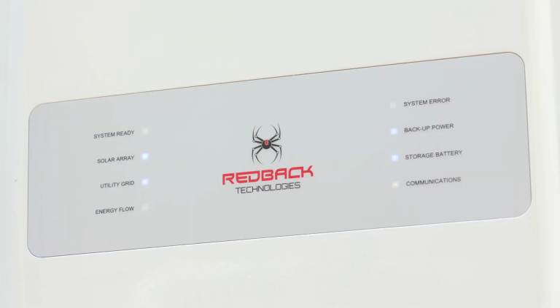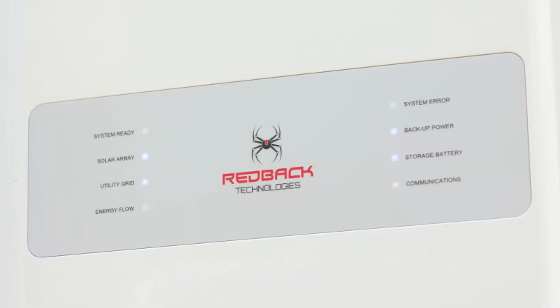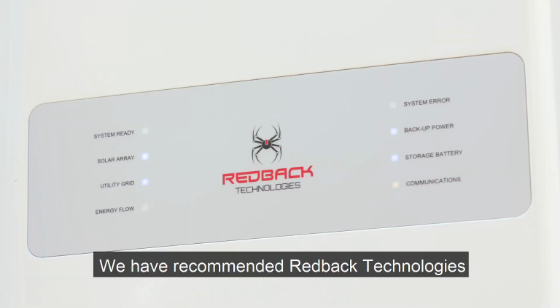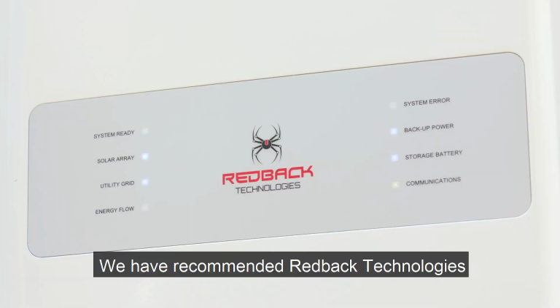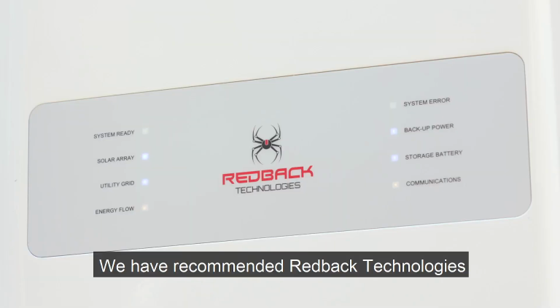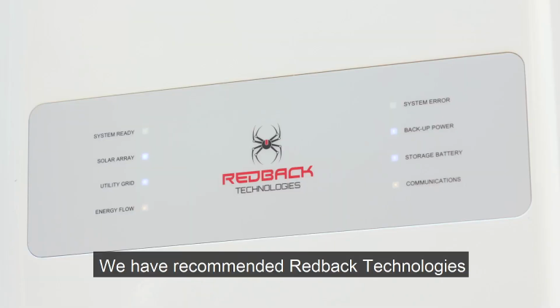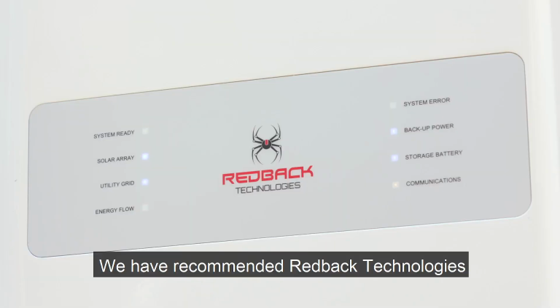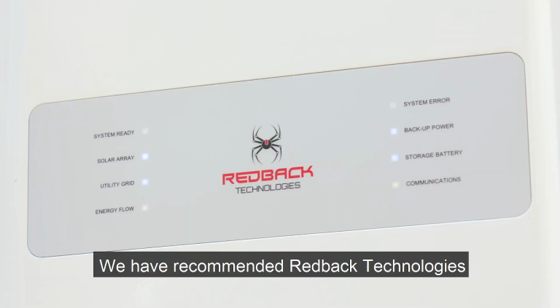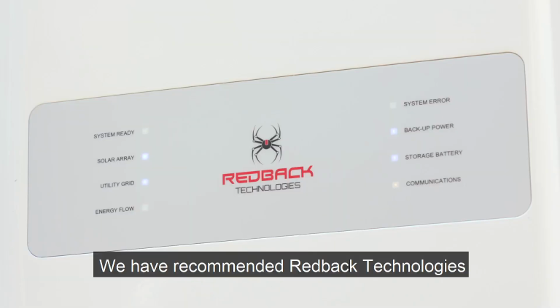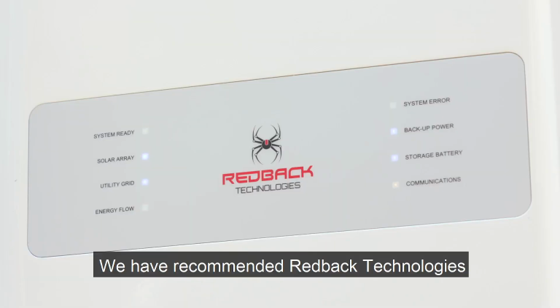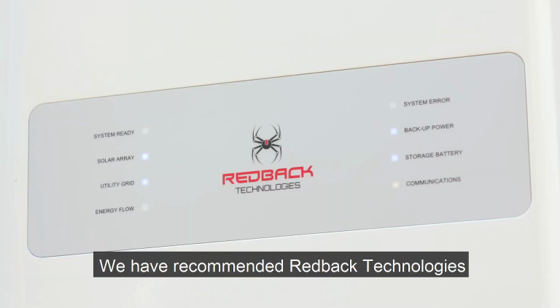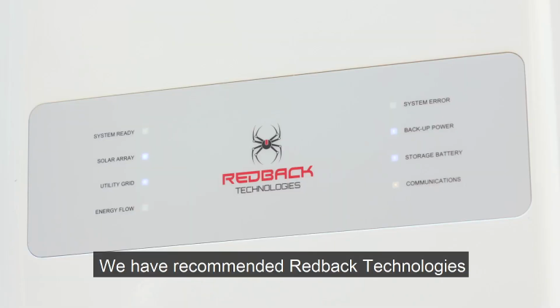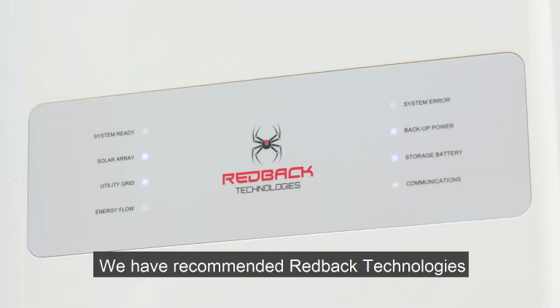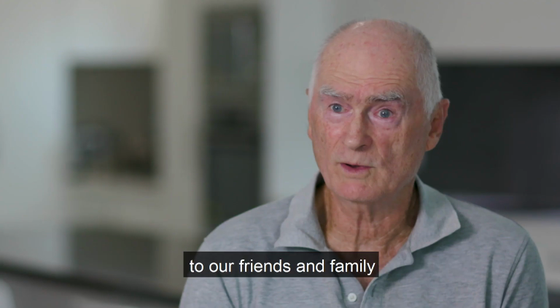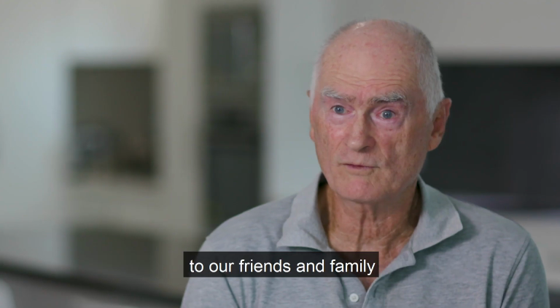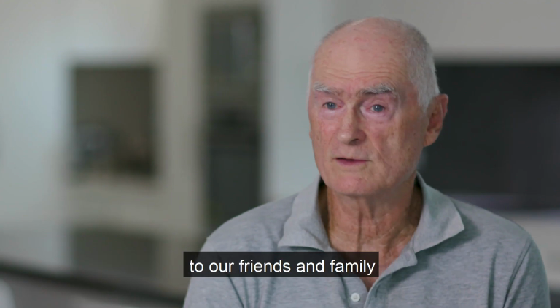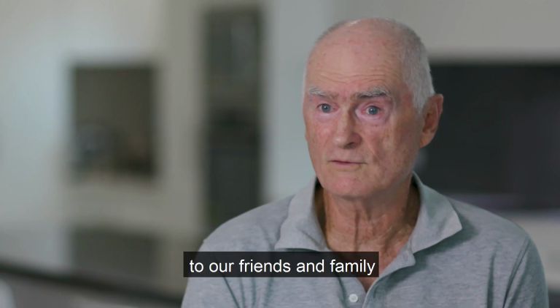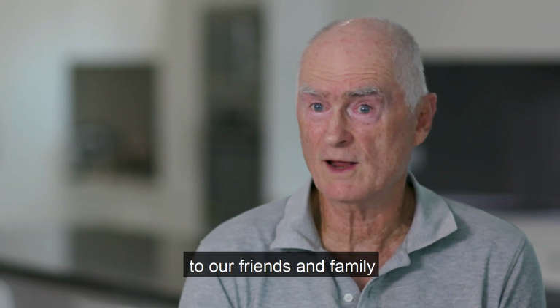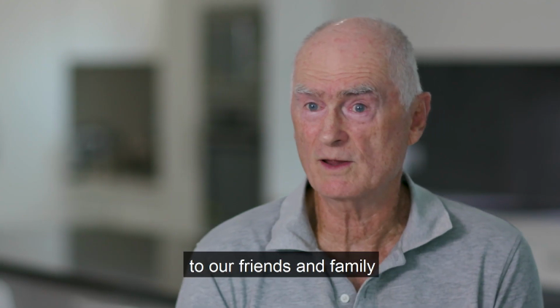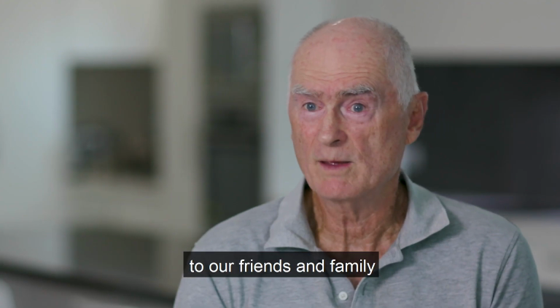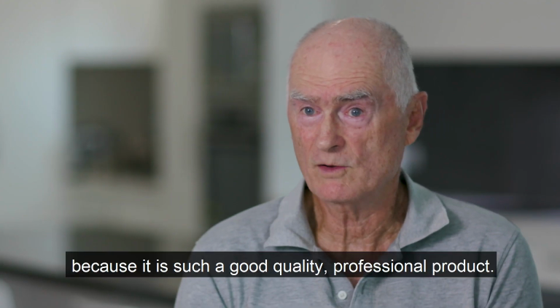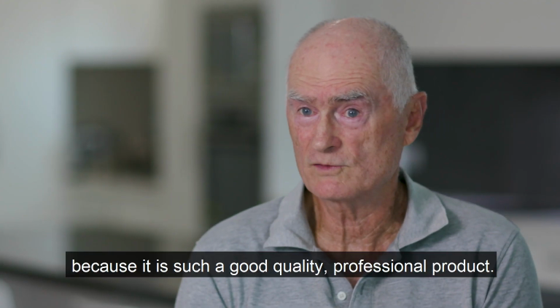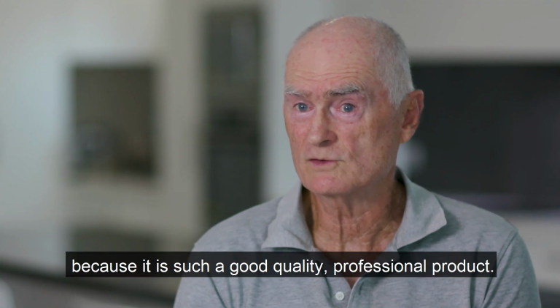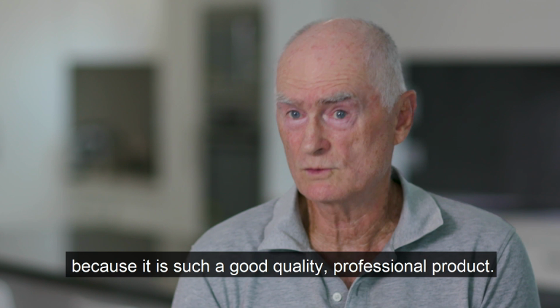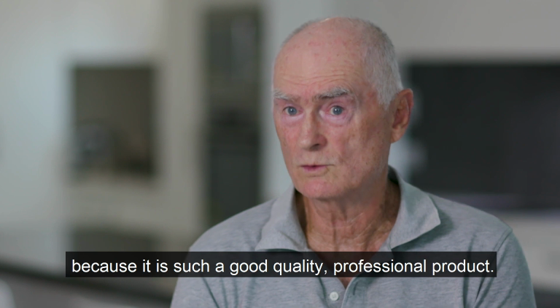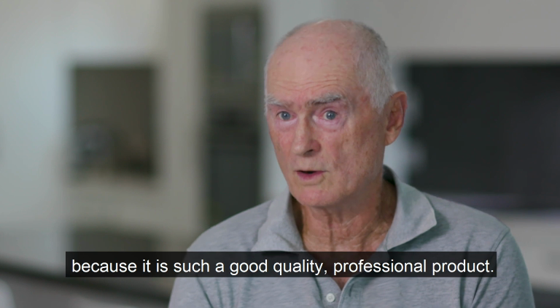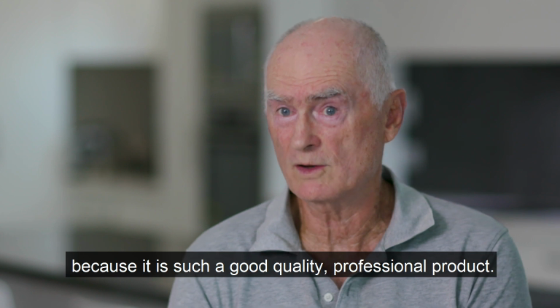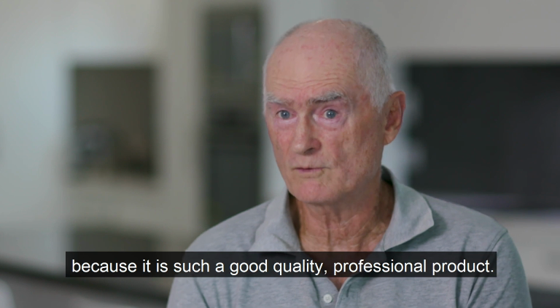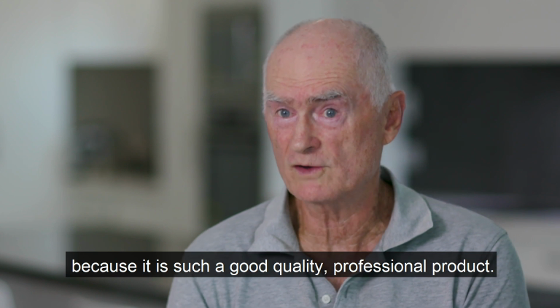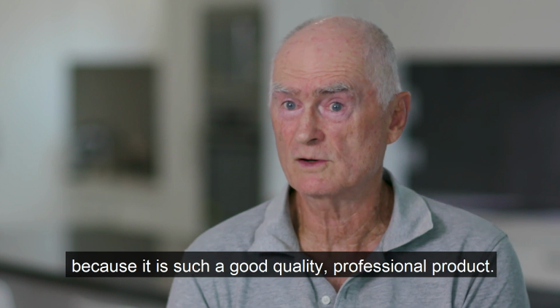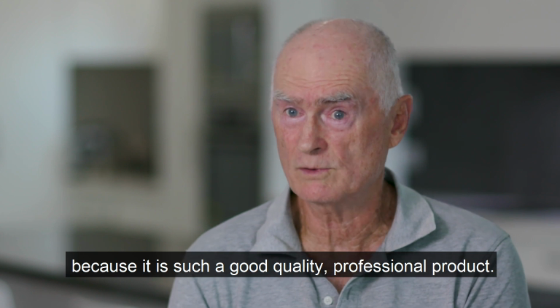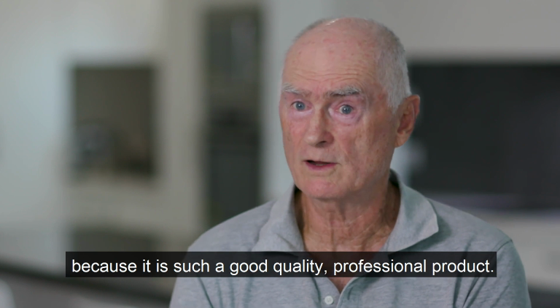We have recommended Redback Technologies to our friends and family because it's such a good quality, professional product.